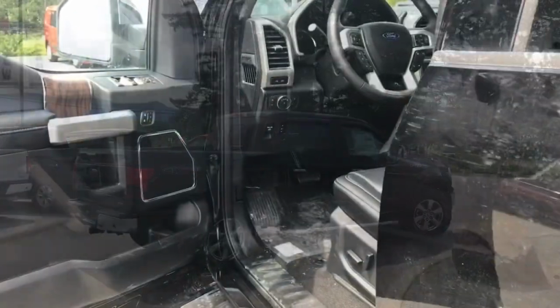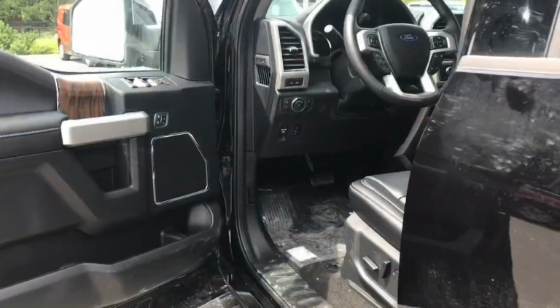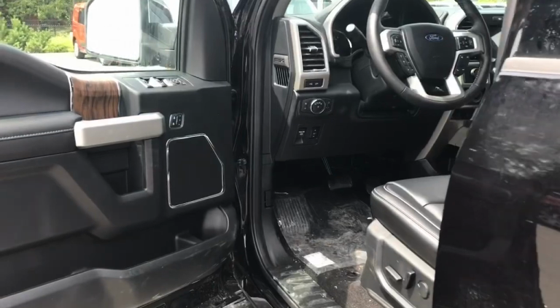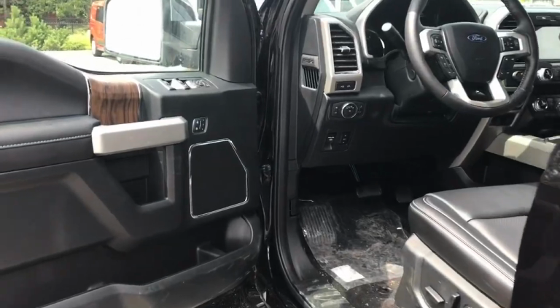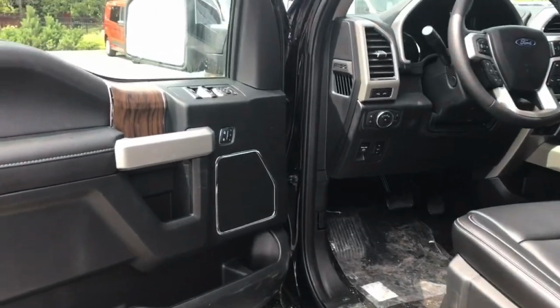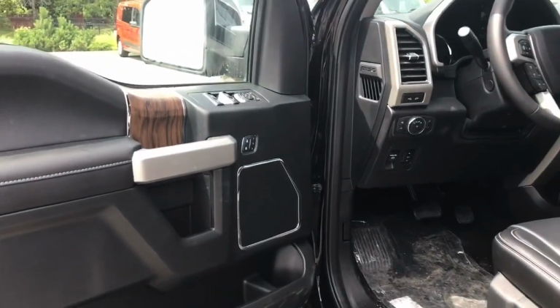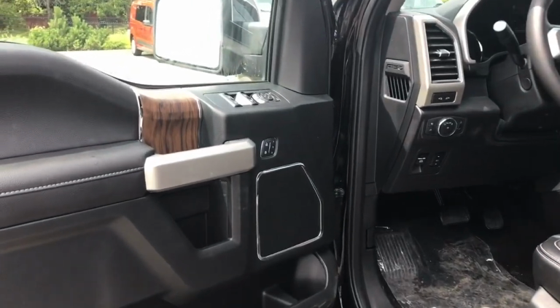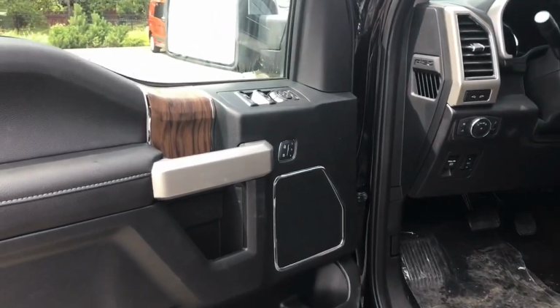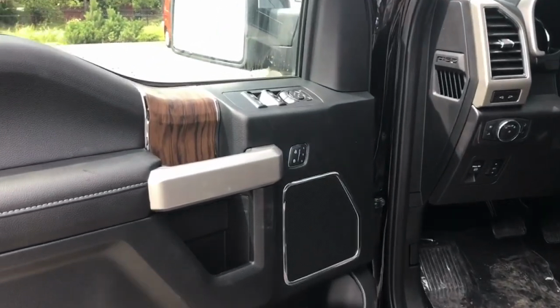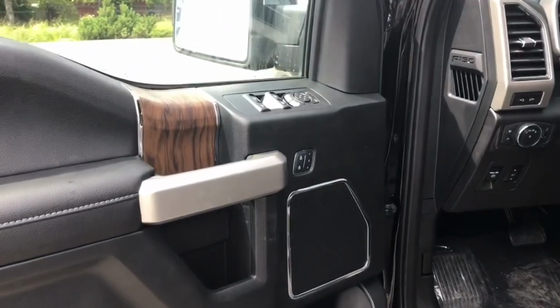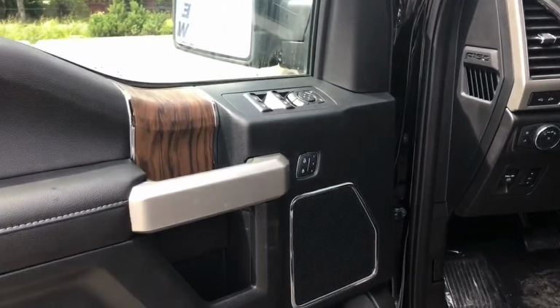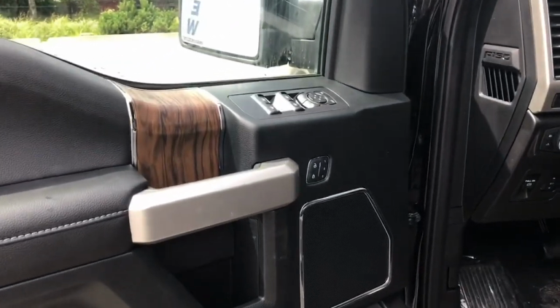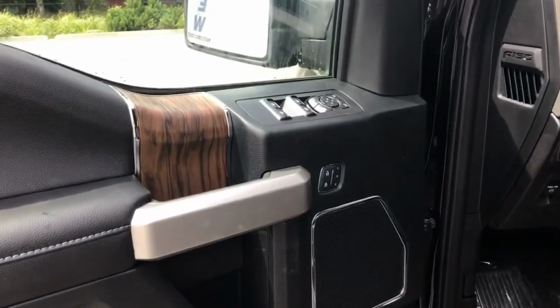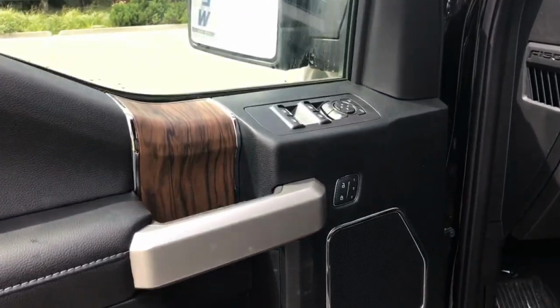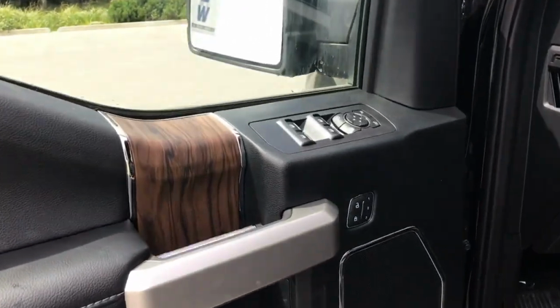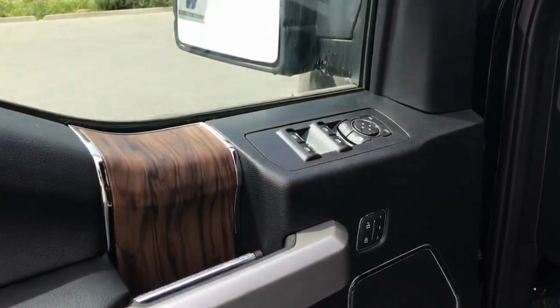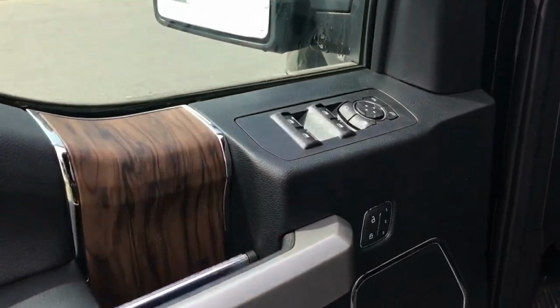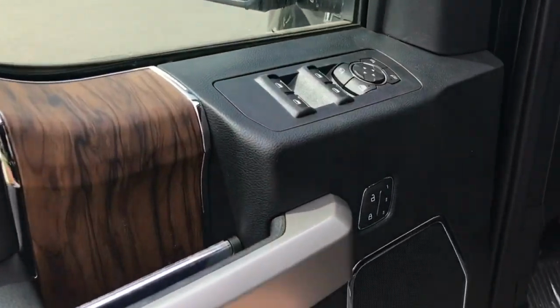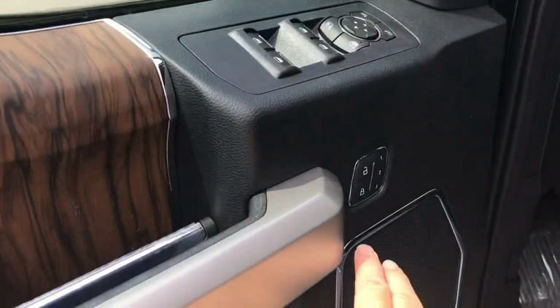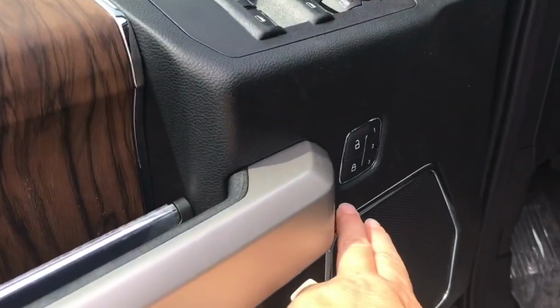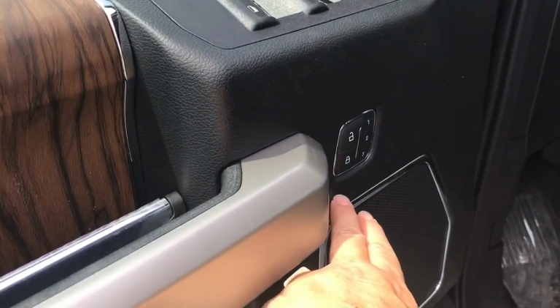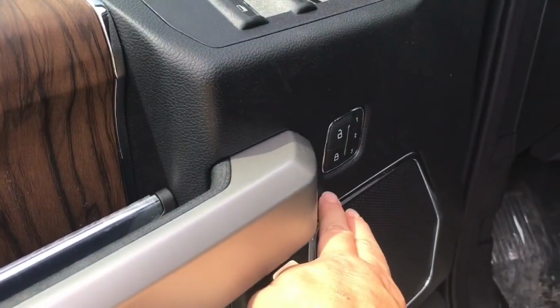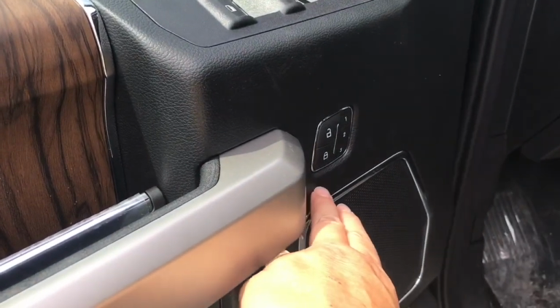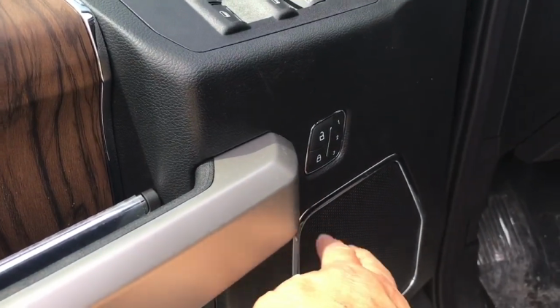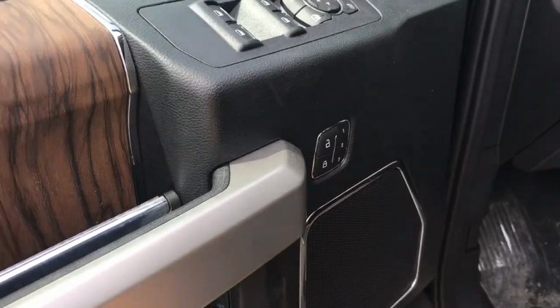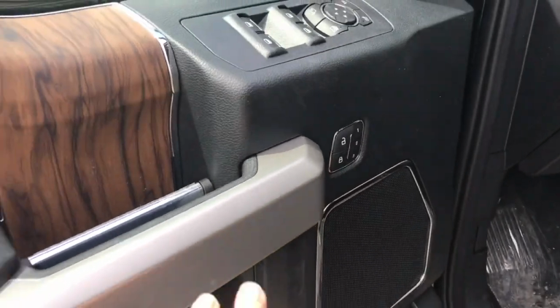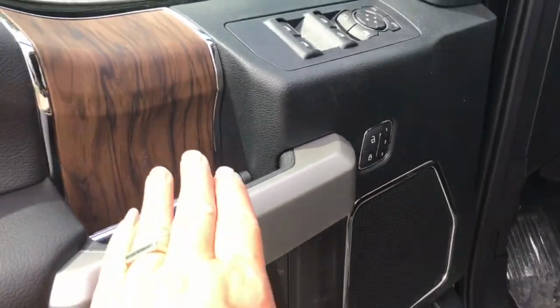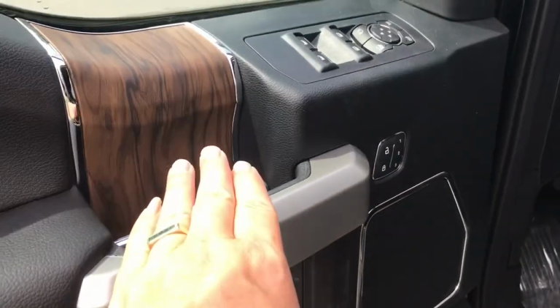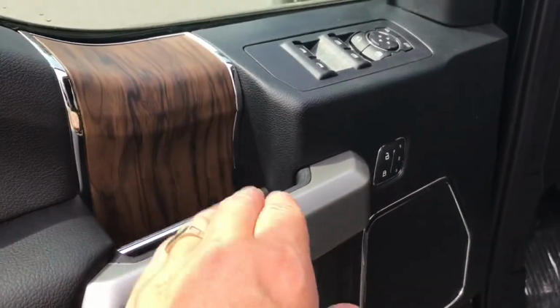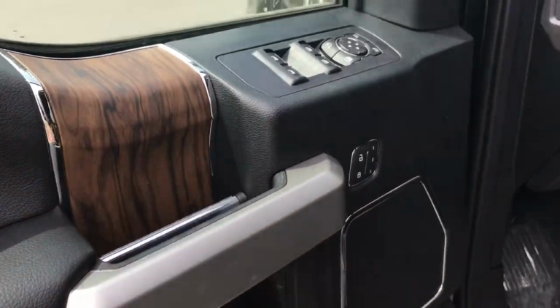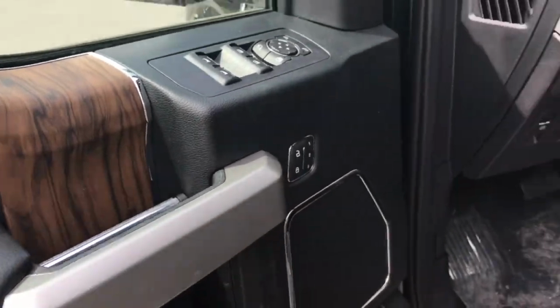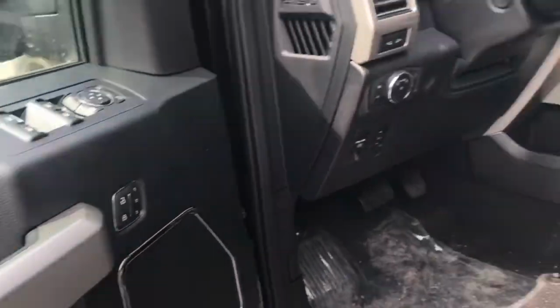There's a speaker in the door as well as power locks, windows and mirrors. There's also power folding mirrors as well as memory for three drivers and a nice wood inlay.